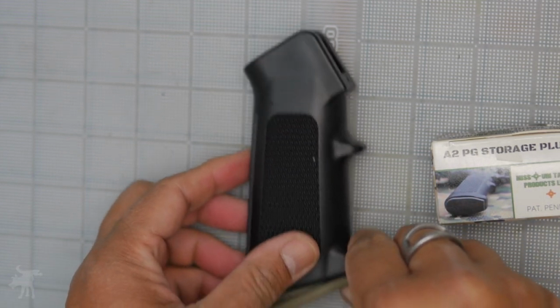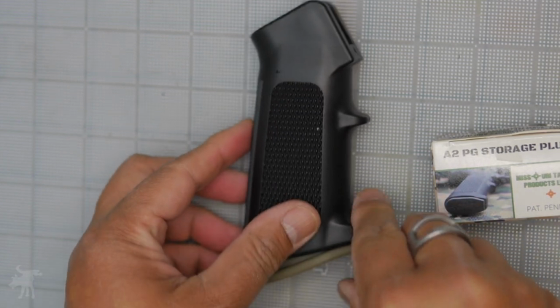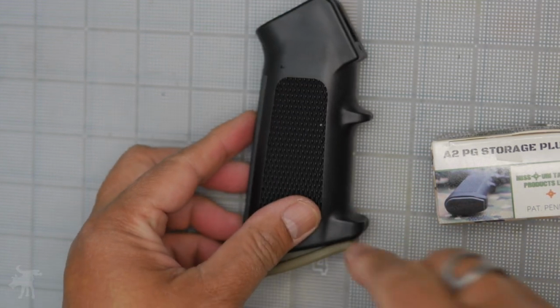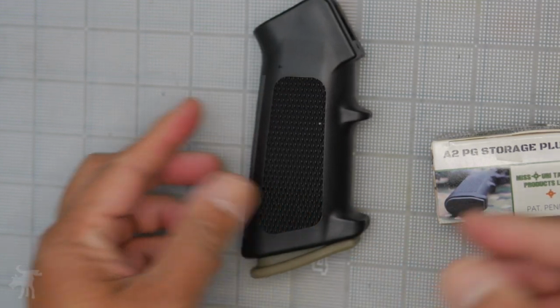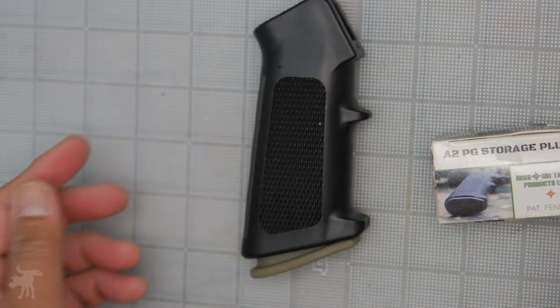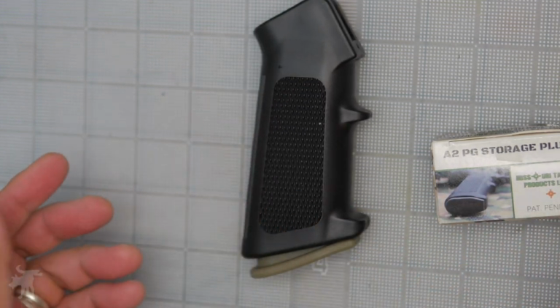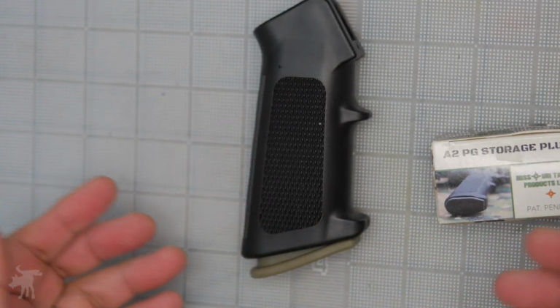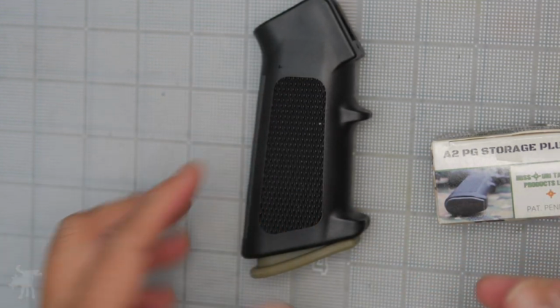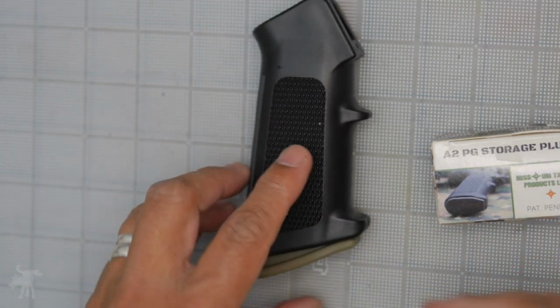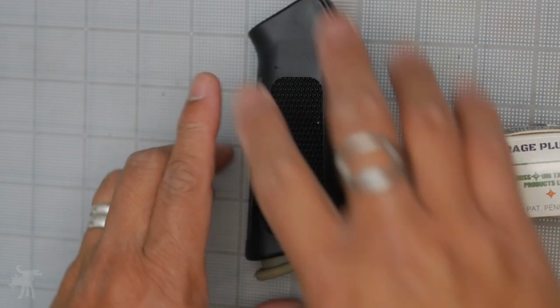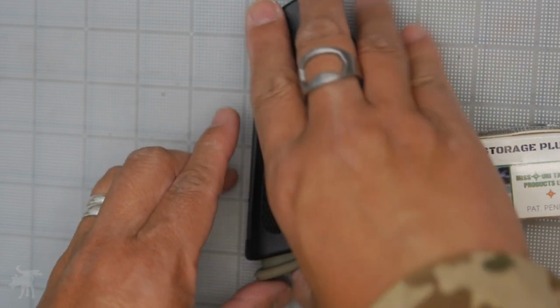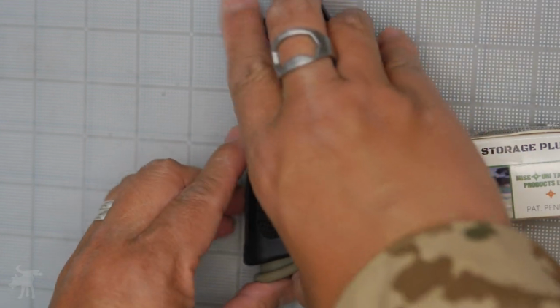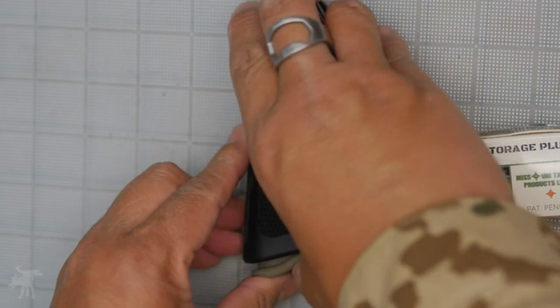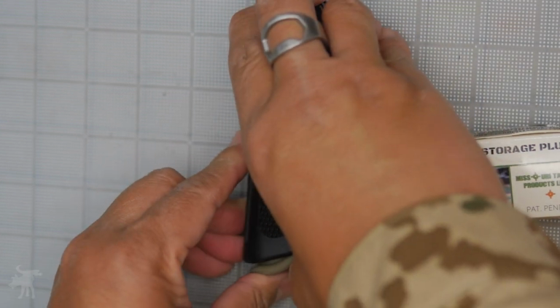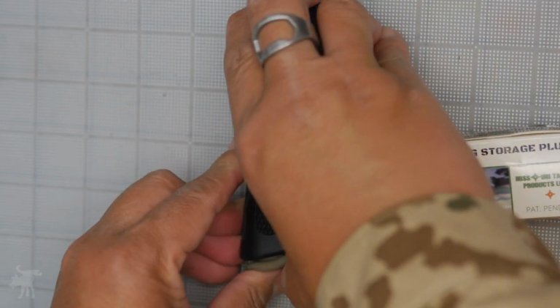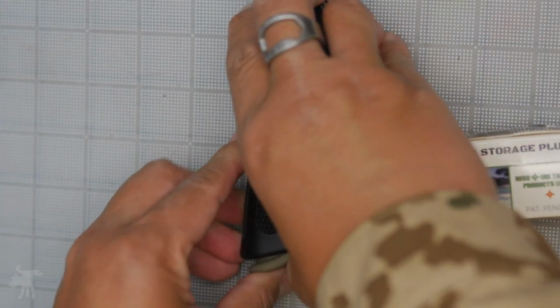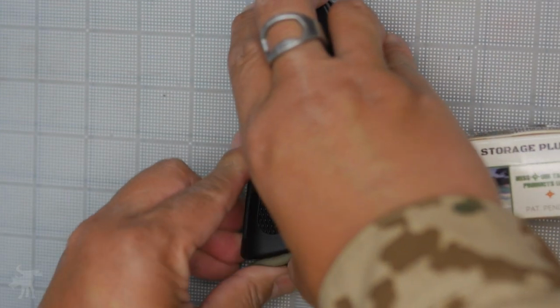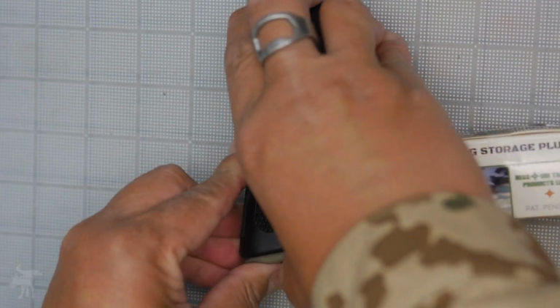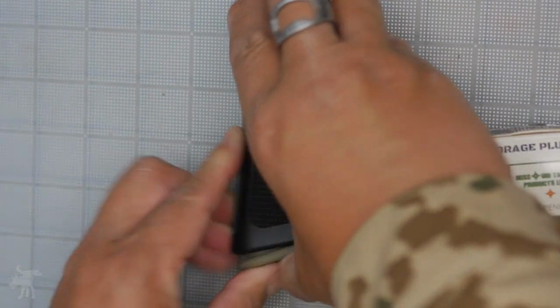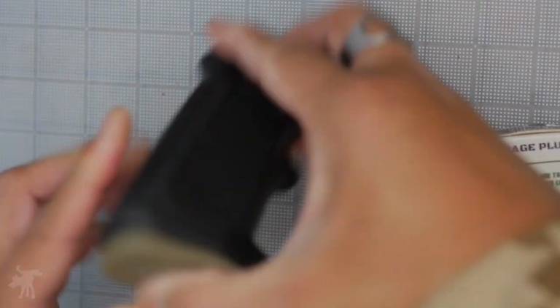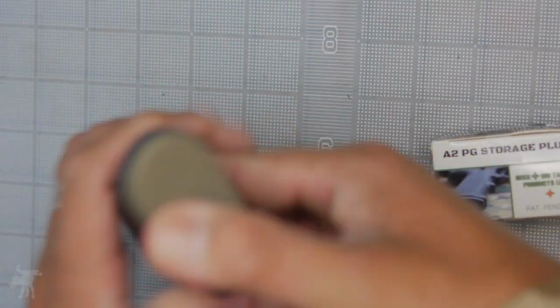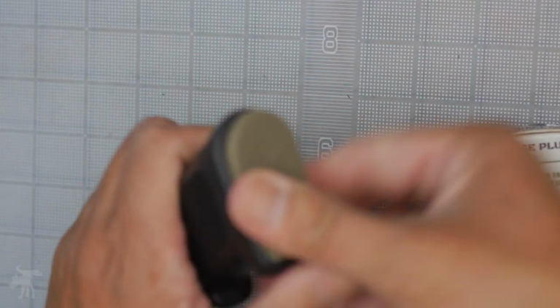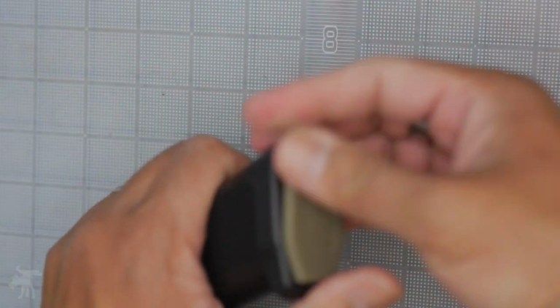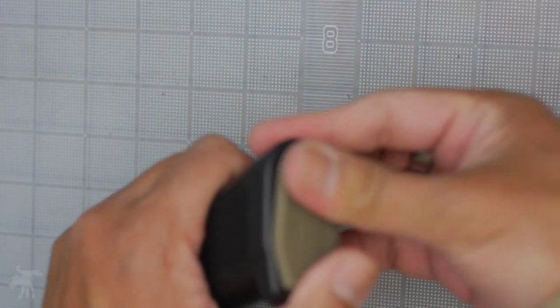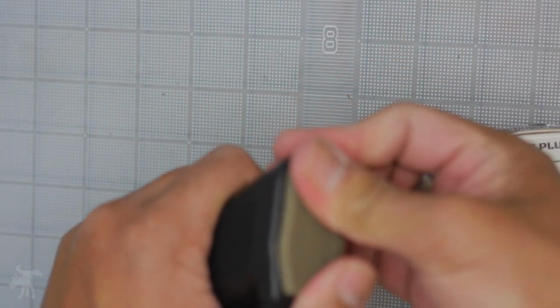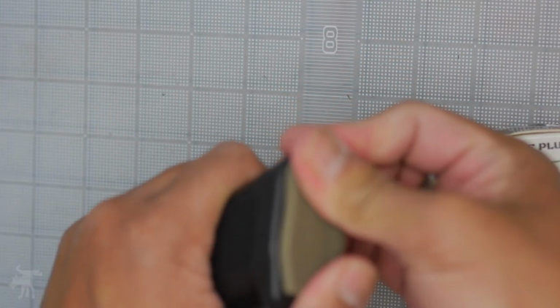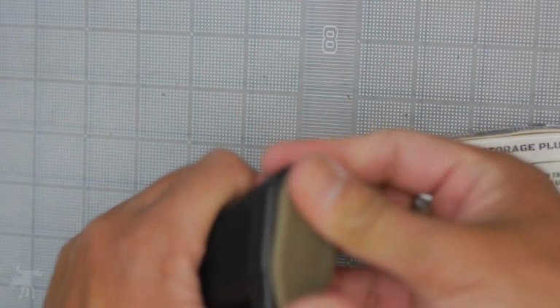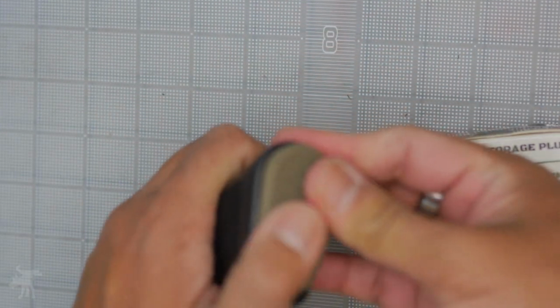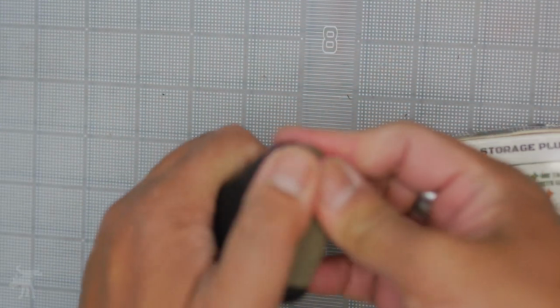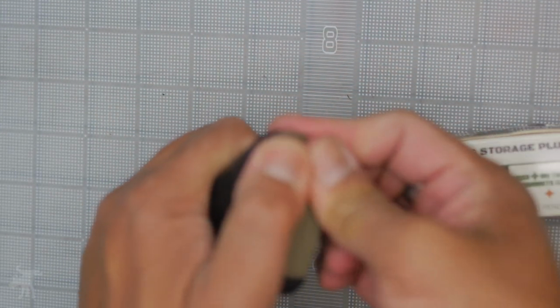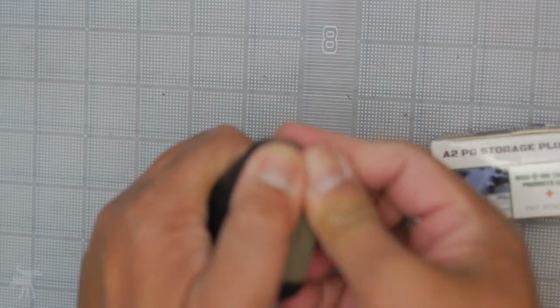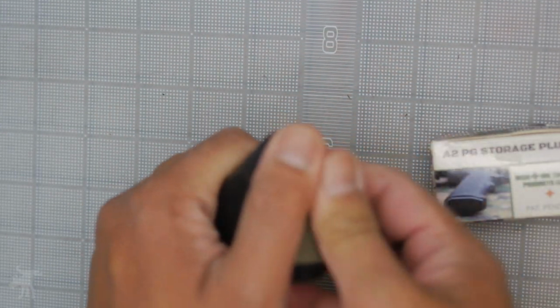And all you have to do is just push it in — push in a little bit more — and Bob's your uncle, you're ready to go.